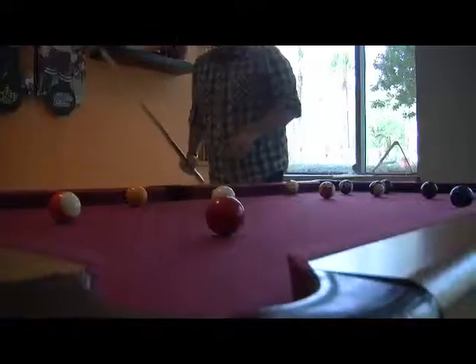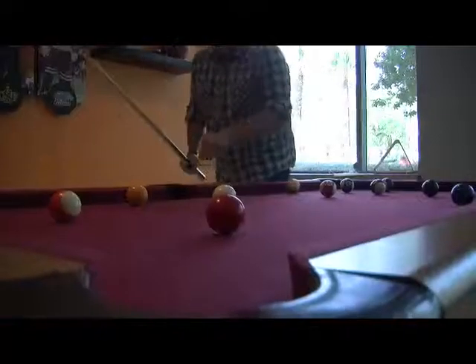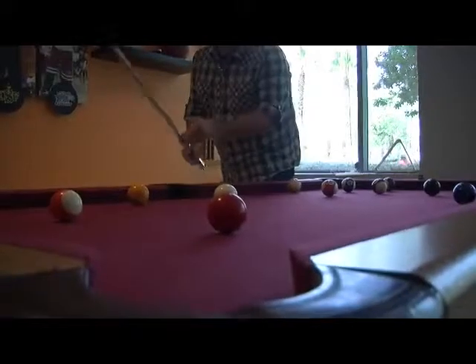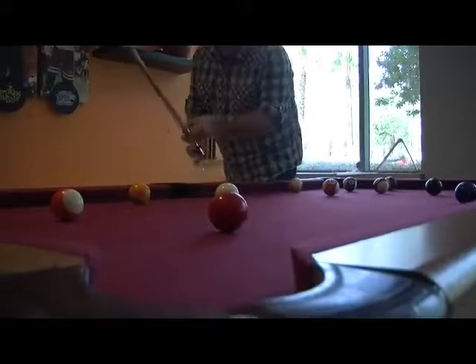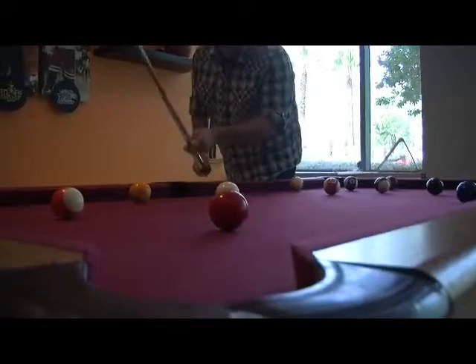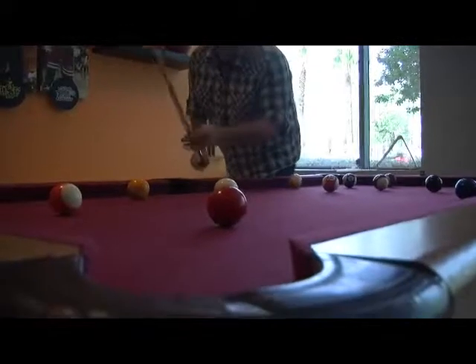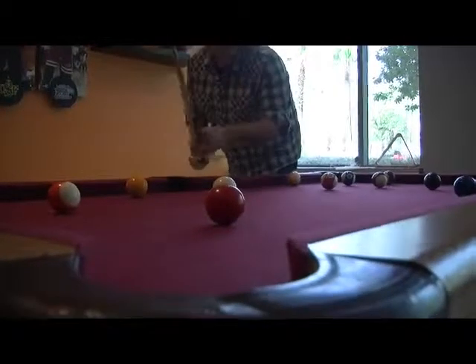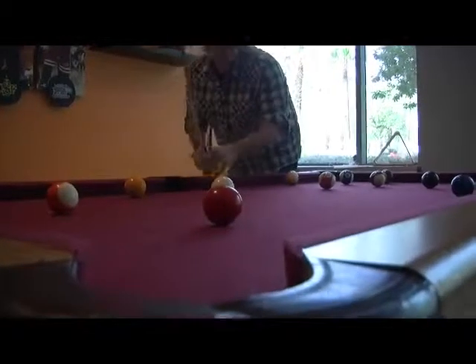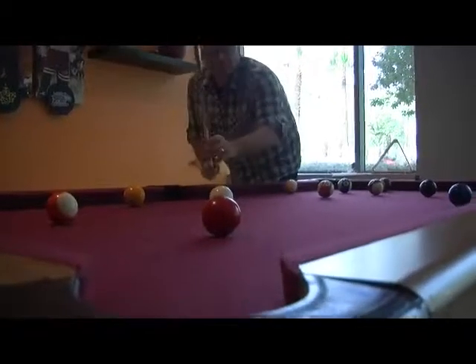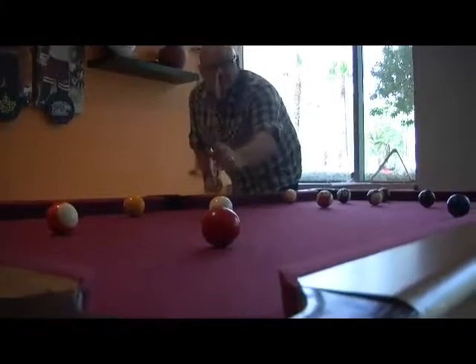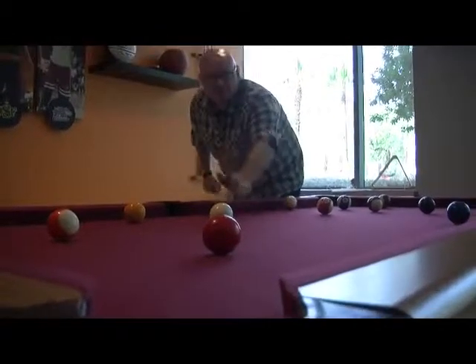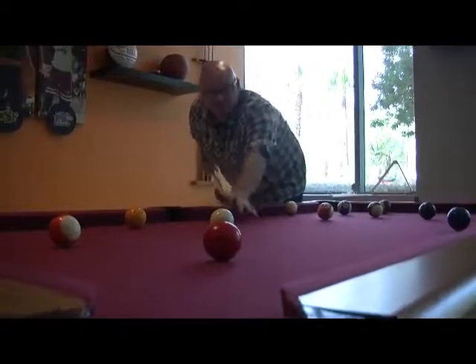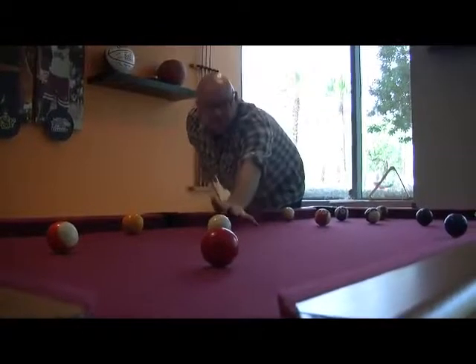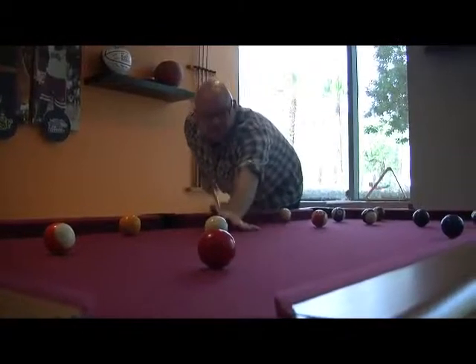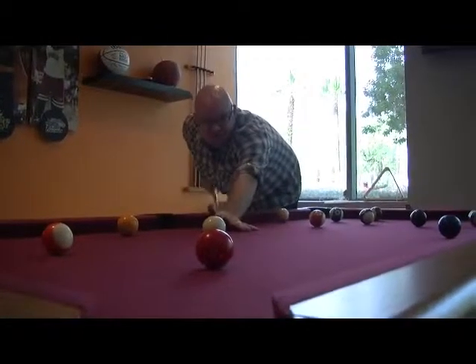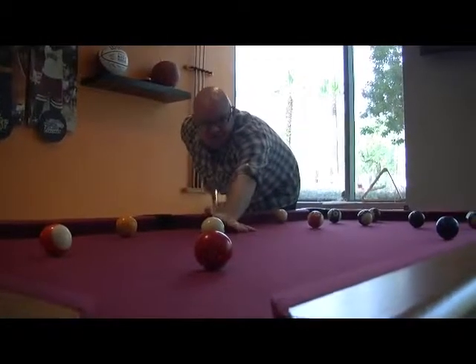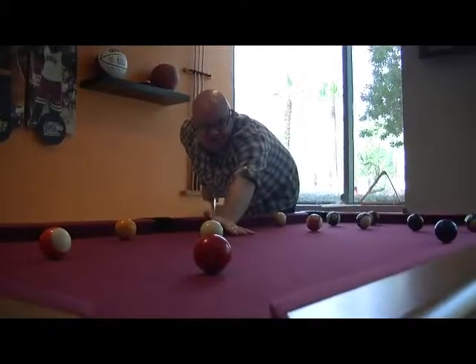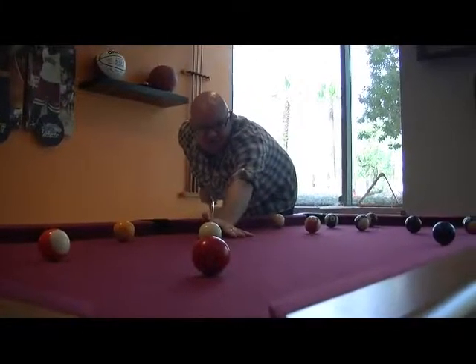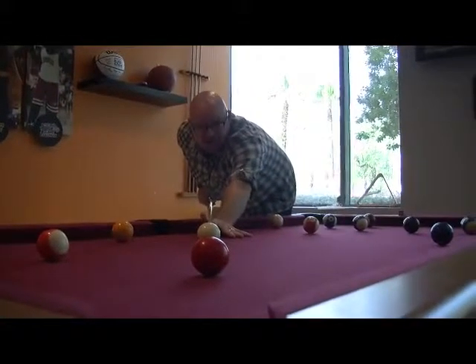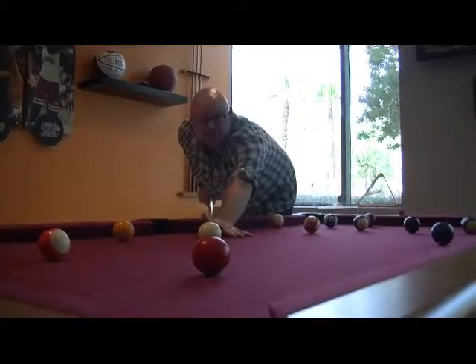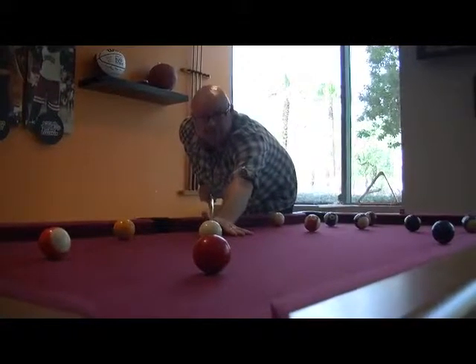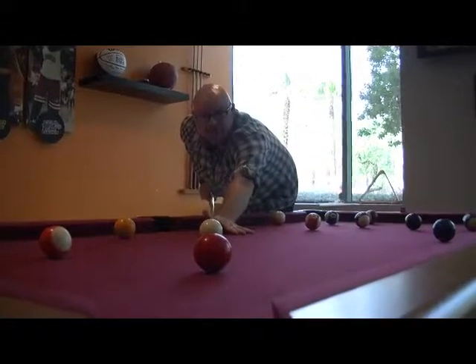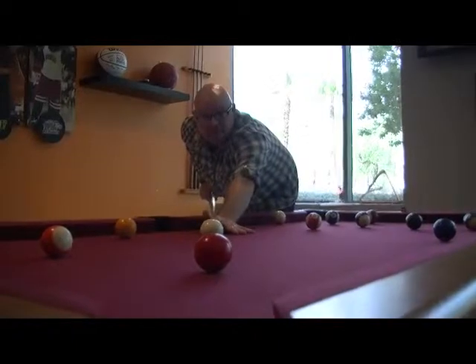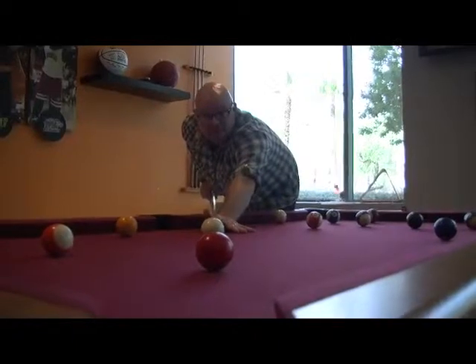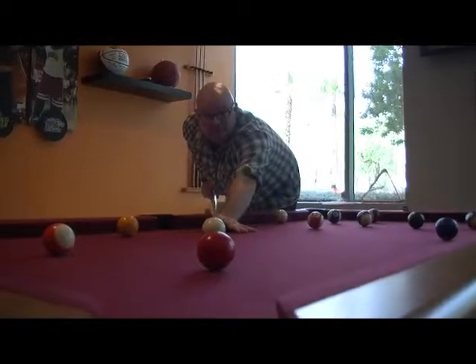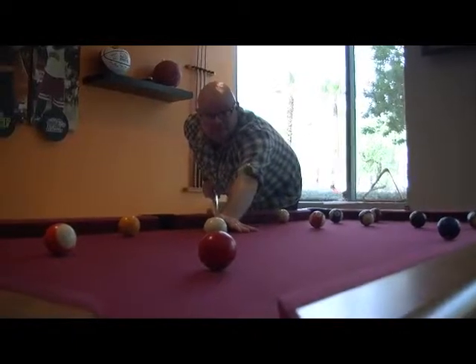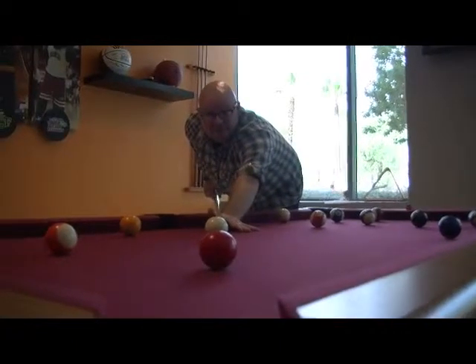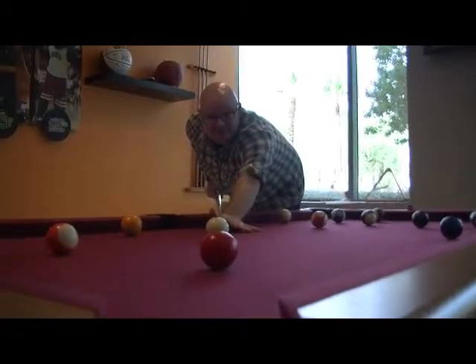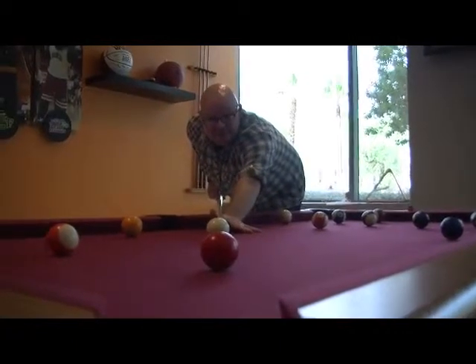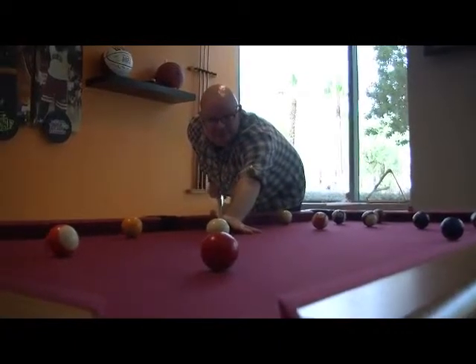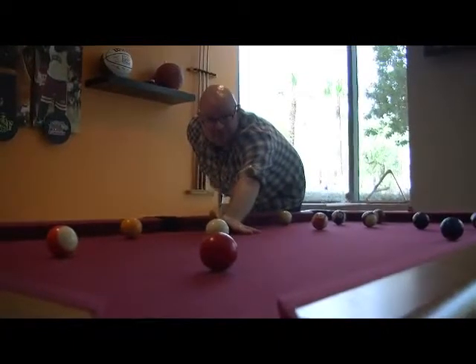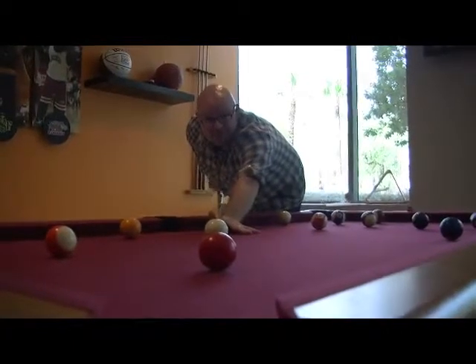They also put in a nice game room, so if you want to just kick back and have some fun with your friends, it's pretty easy to do too.